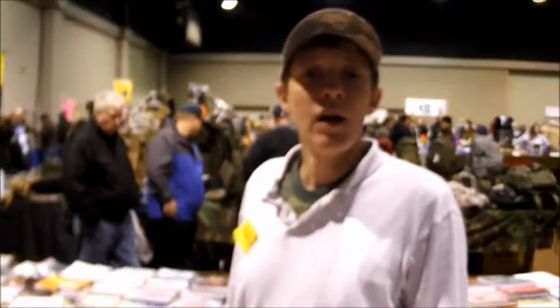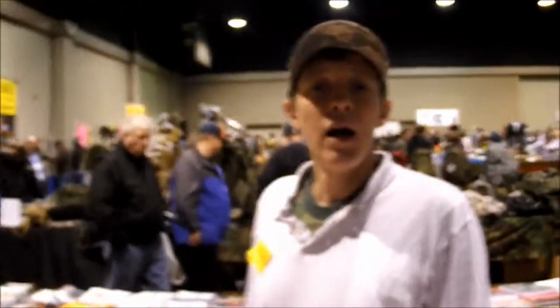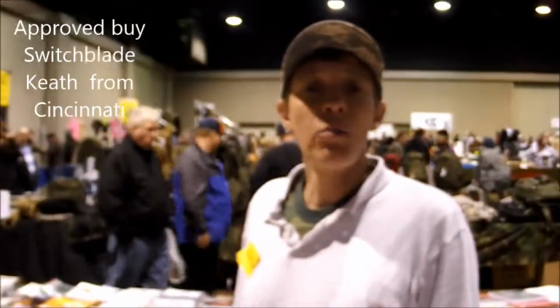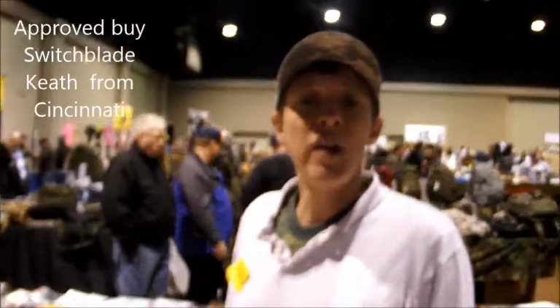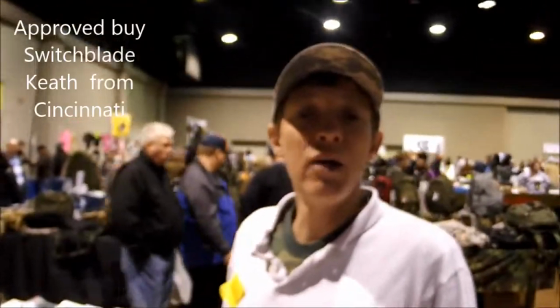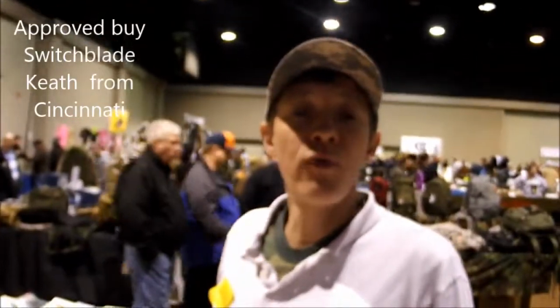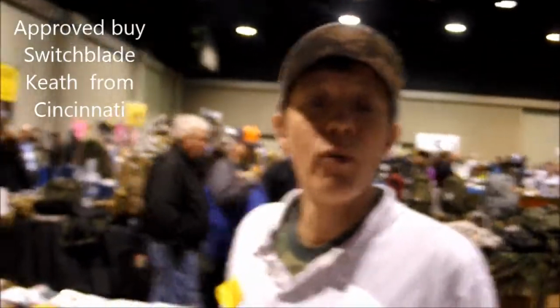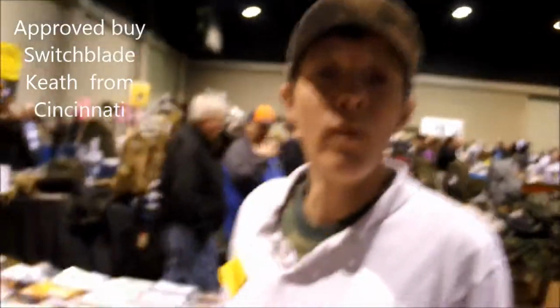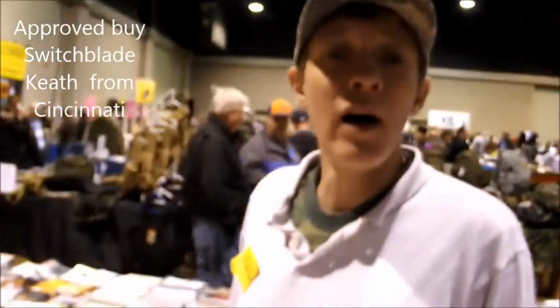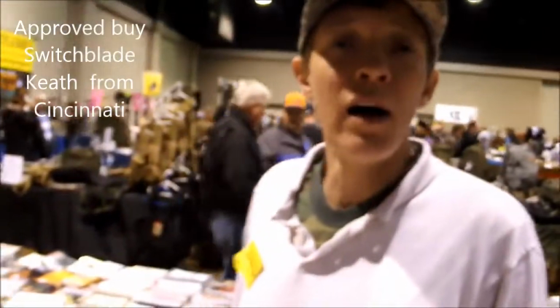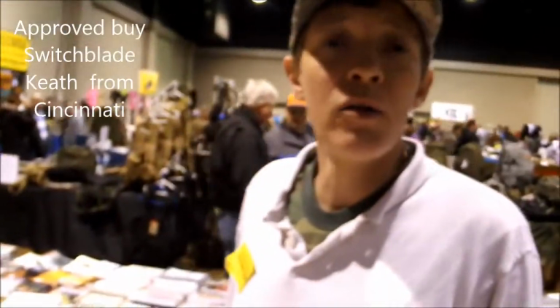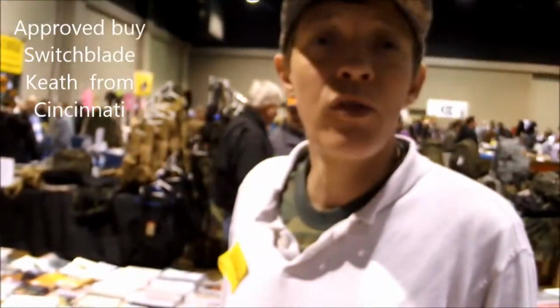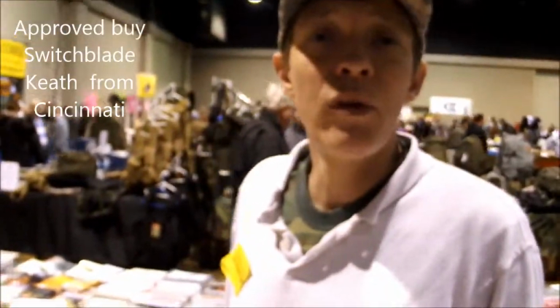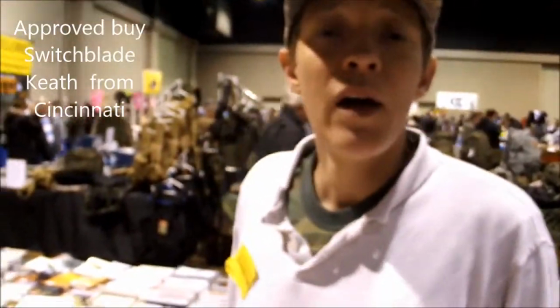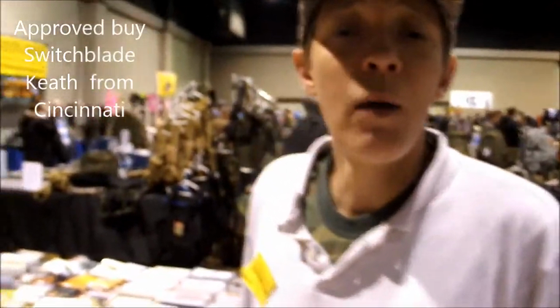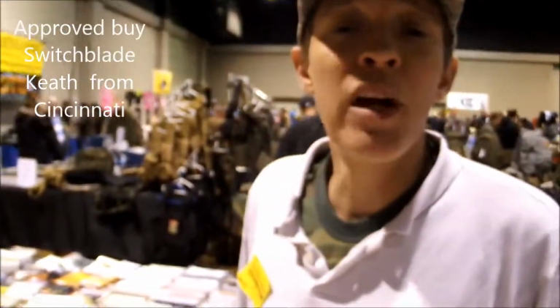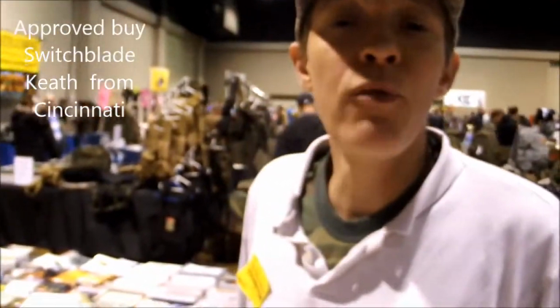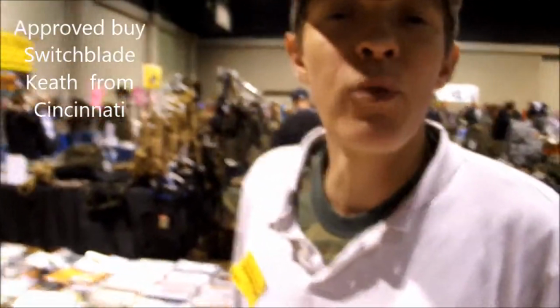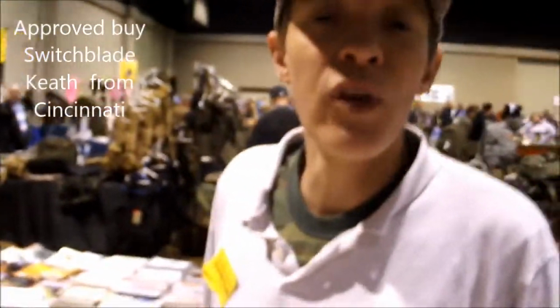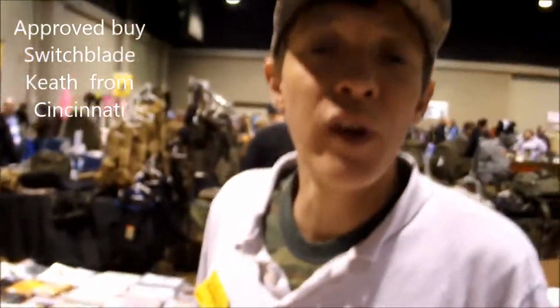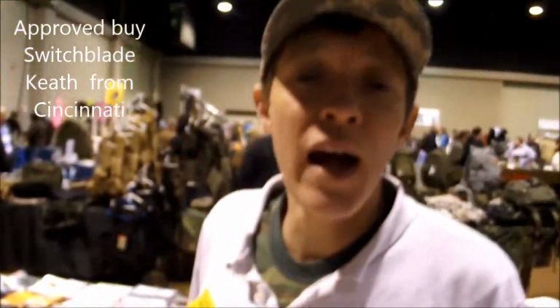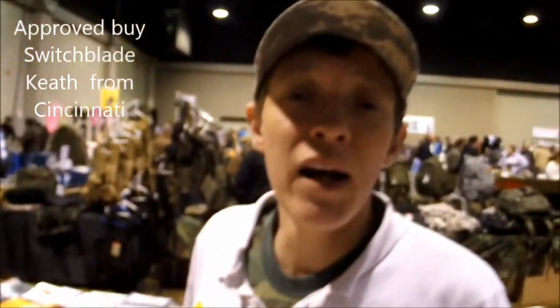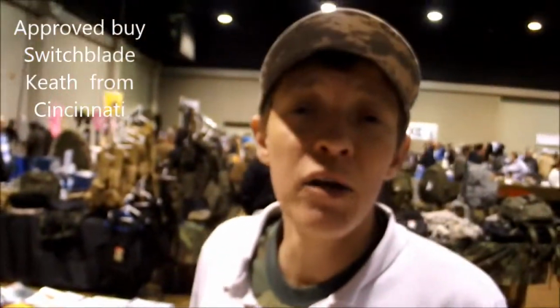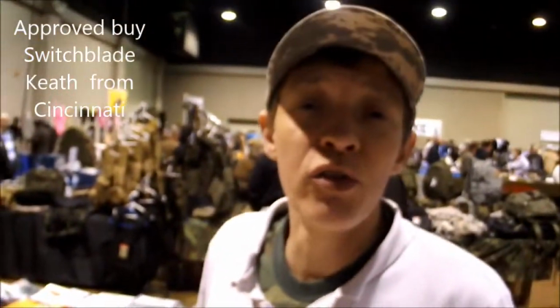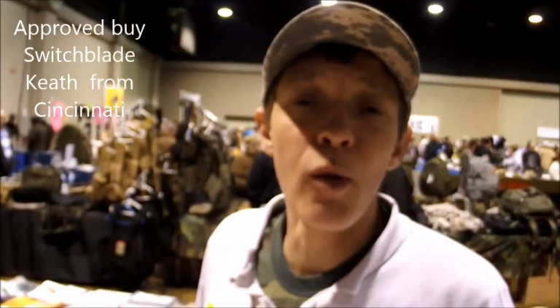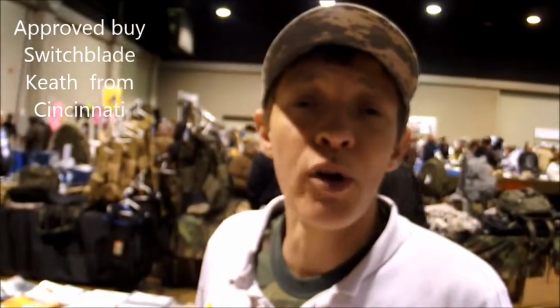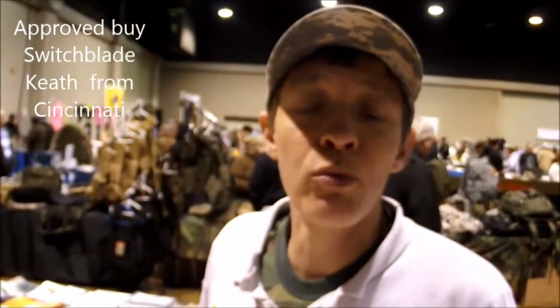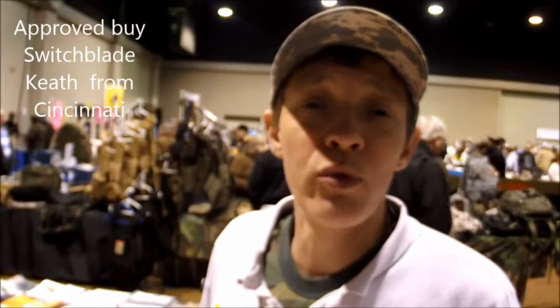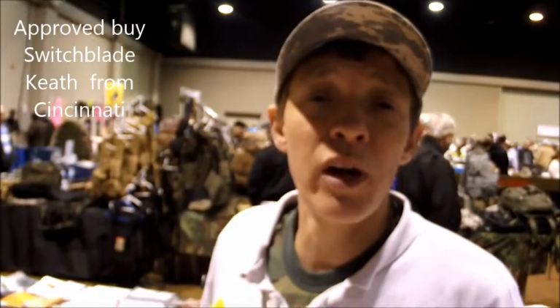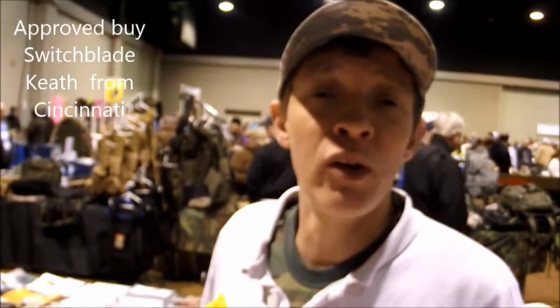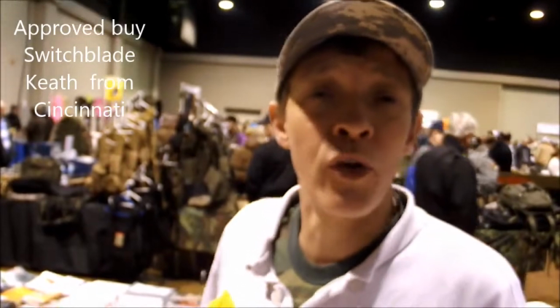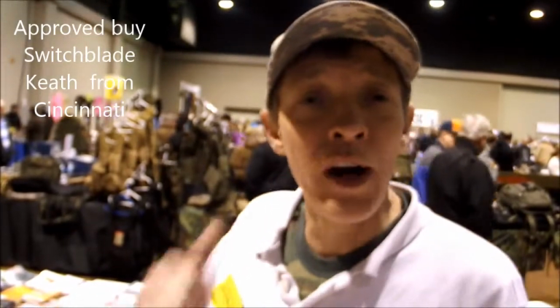I'm Keith from Cincinnati. The sharpening is great.